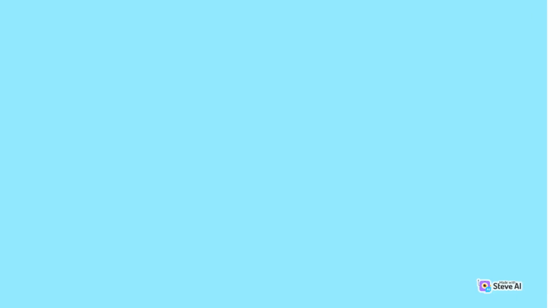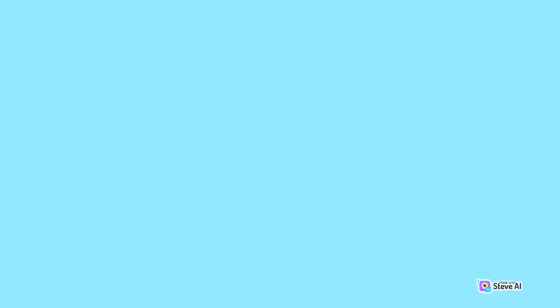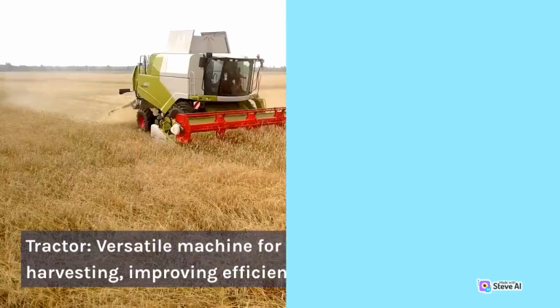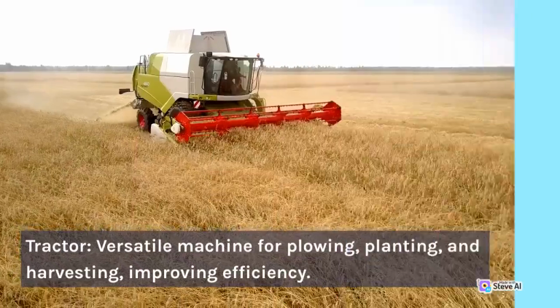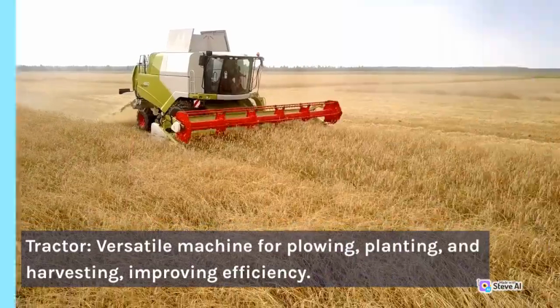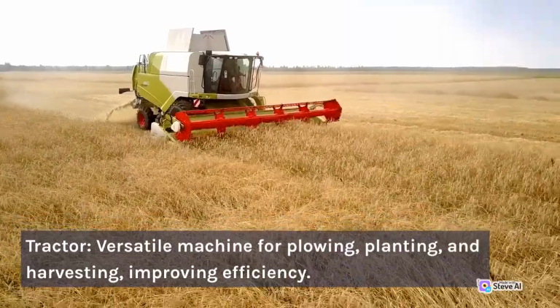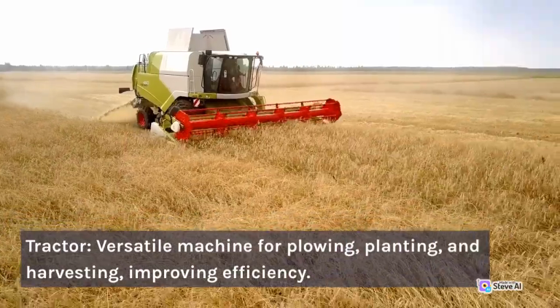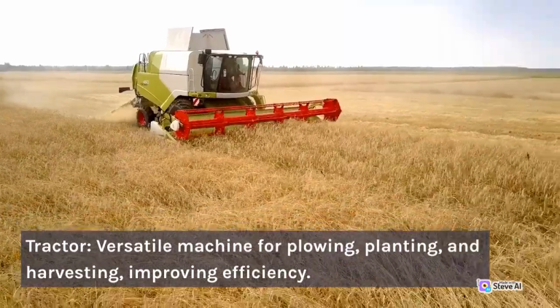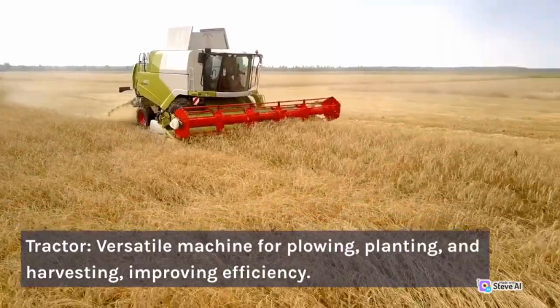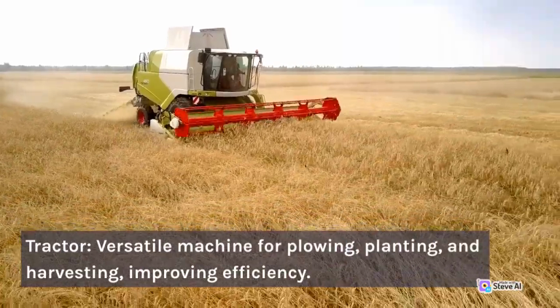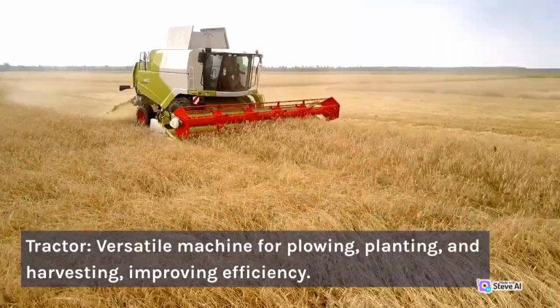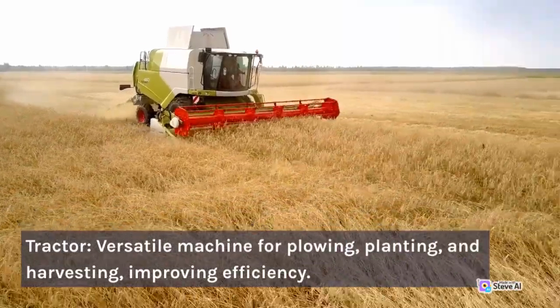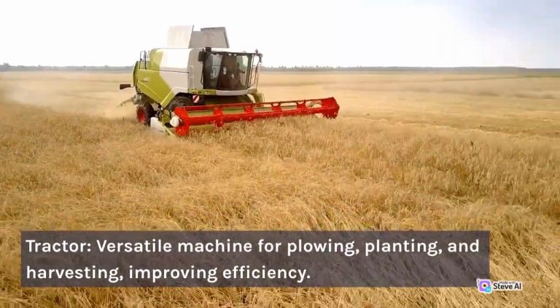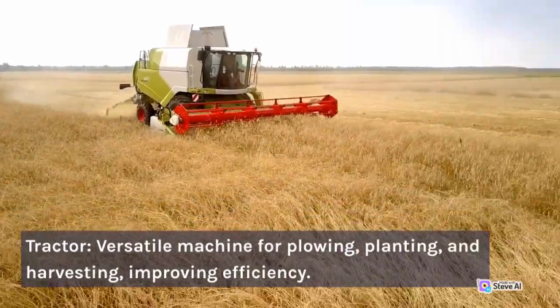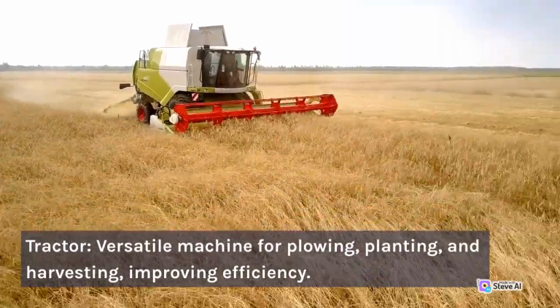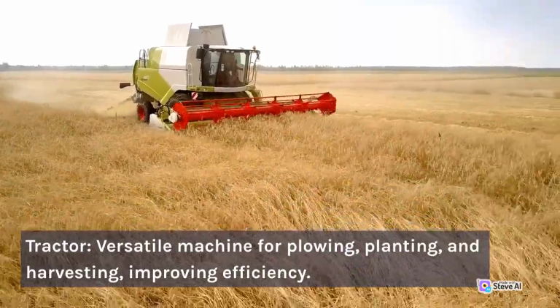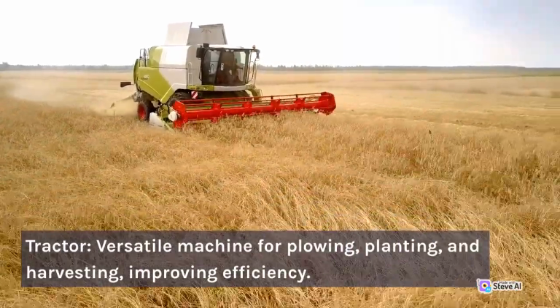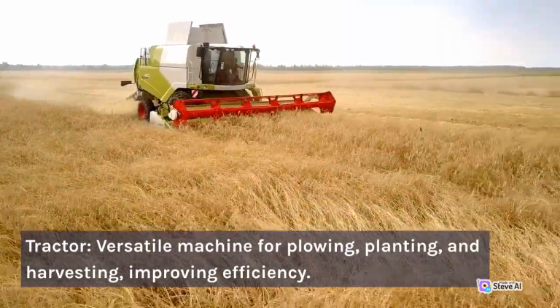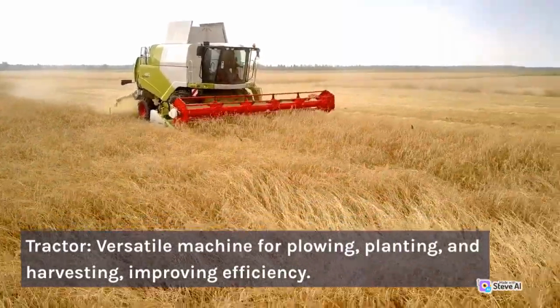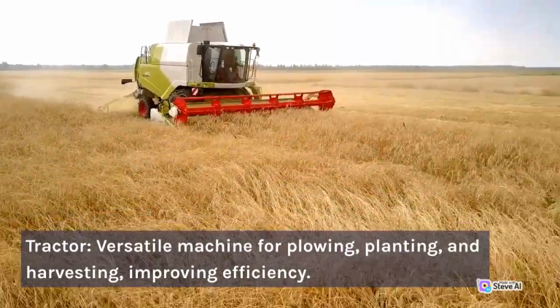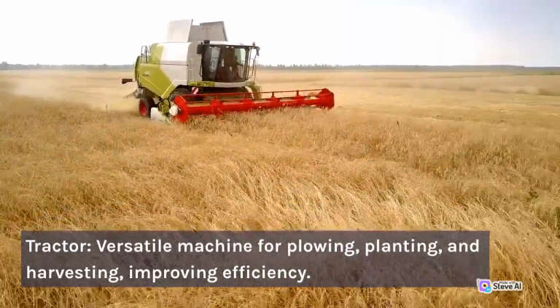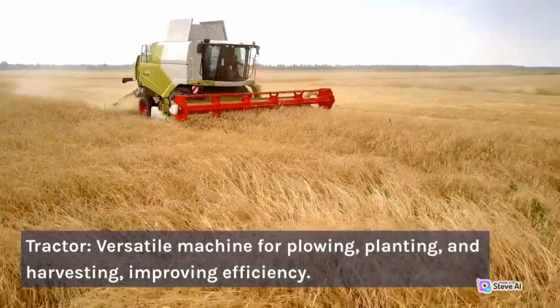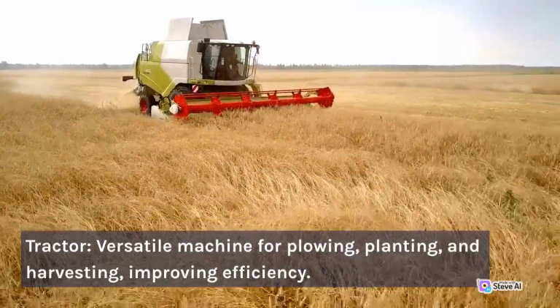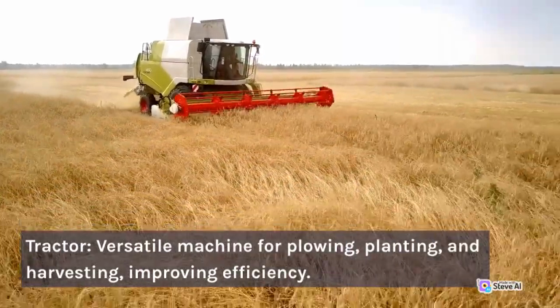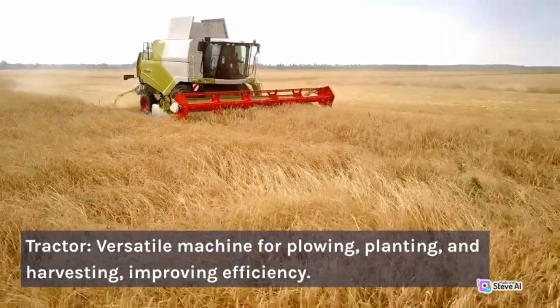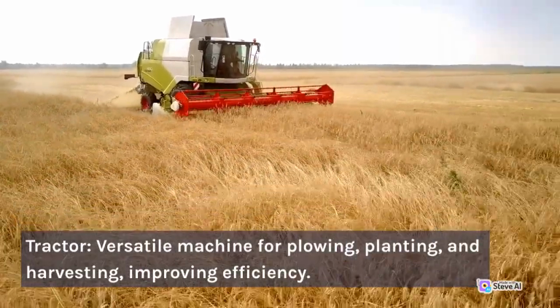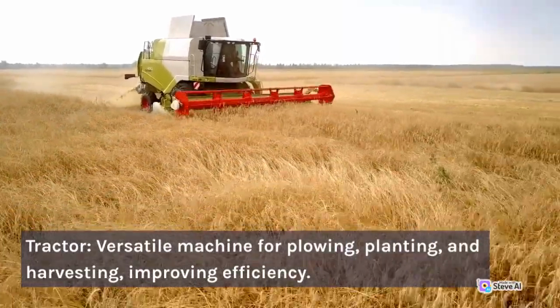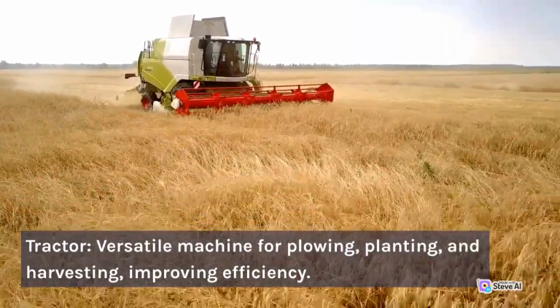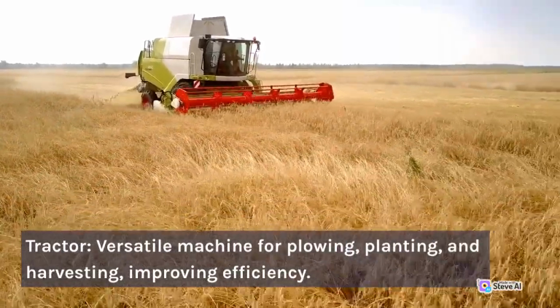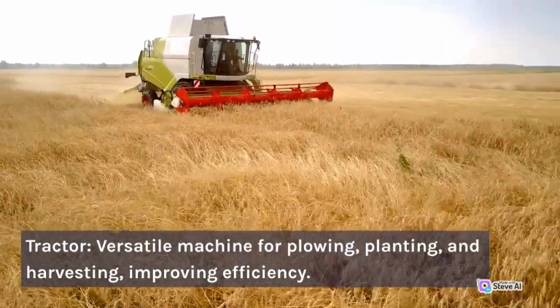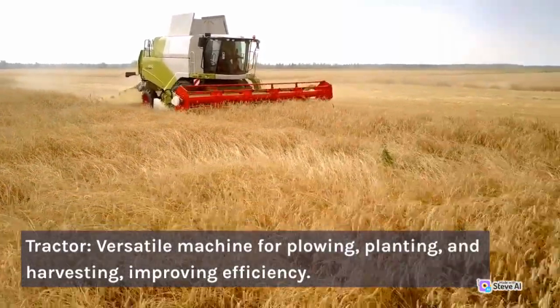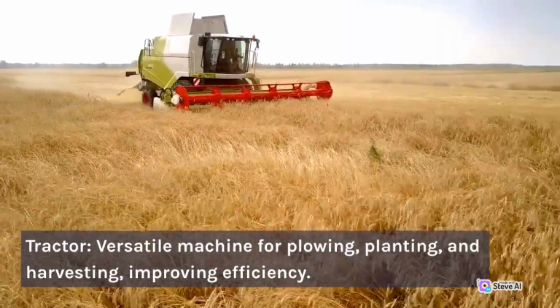Tractor: a versatile machine for plowing, planting, and harvesting, improving efficiency.